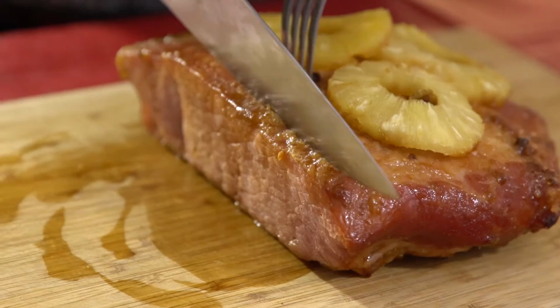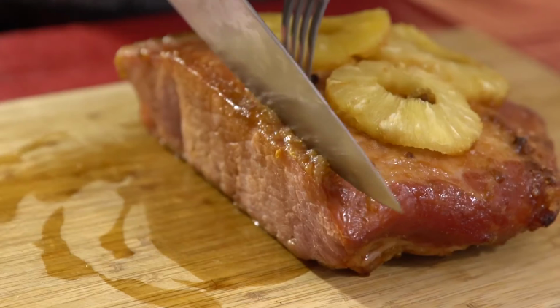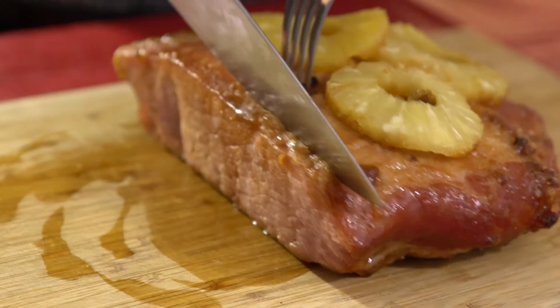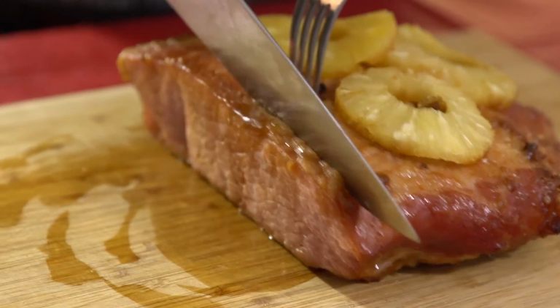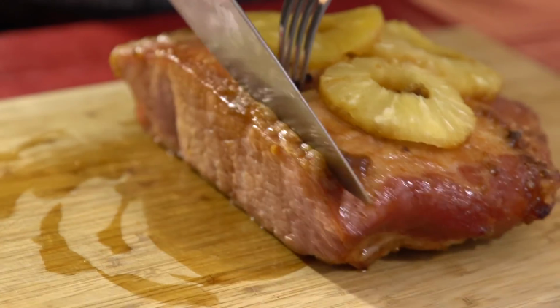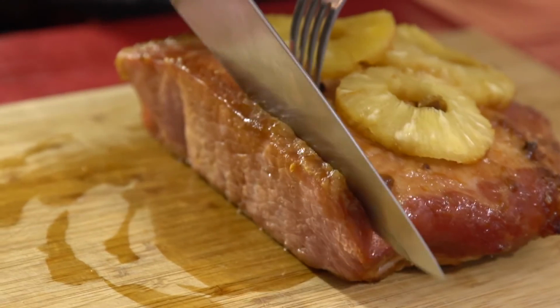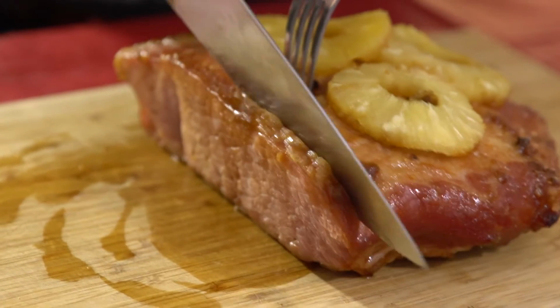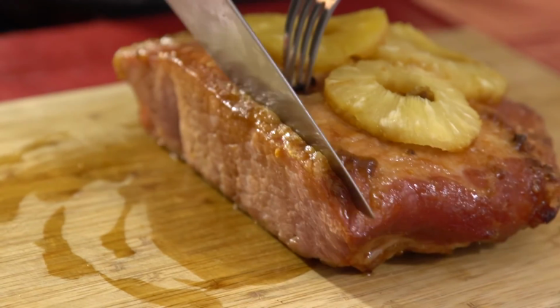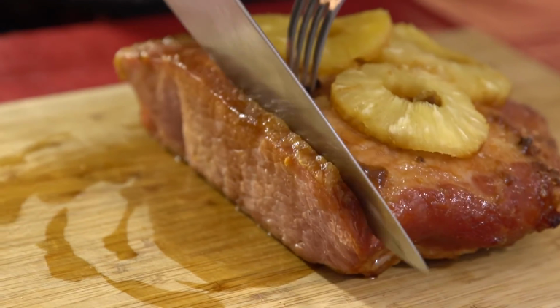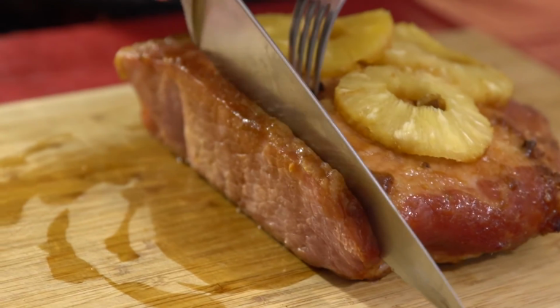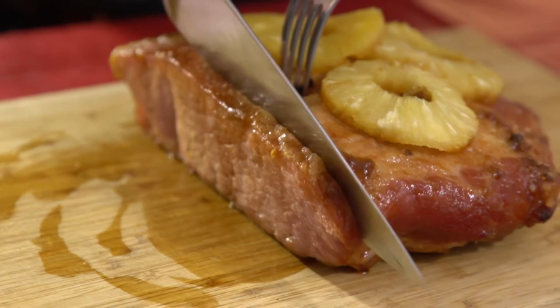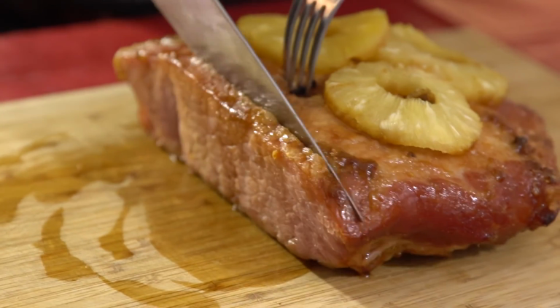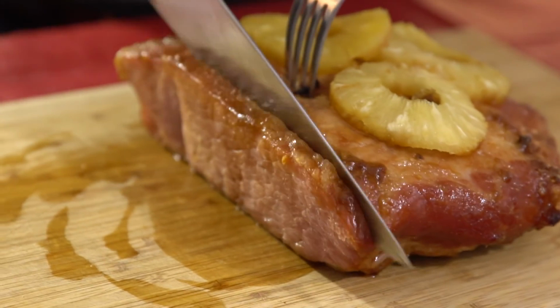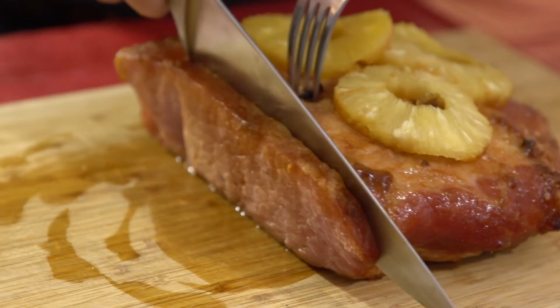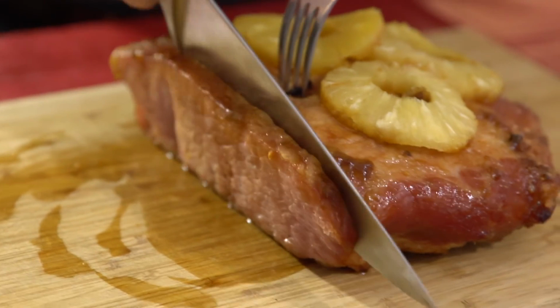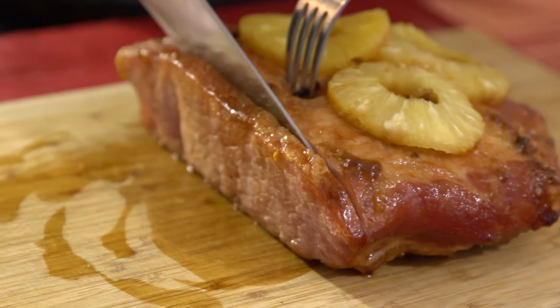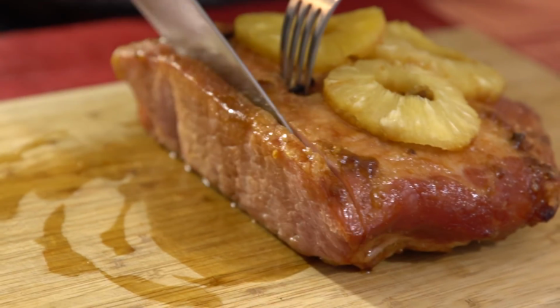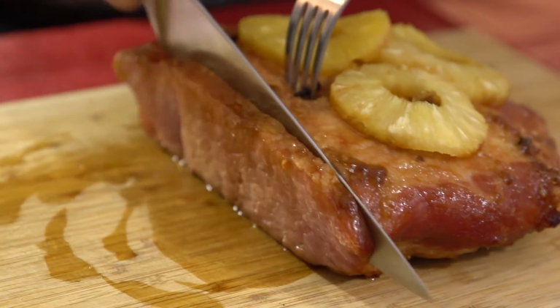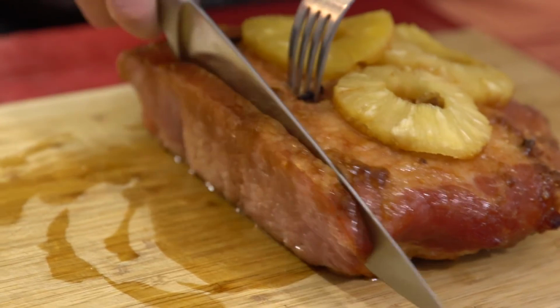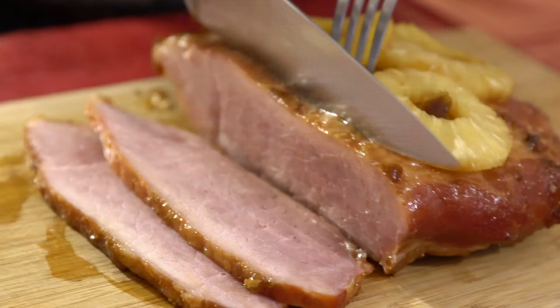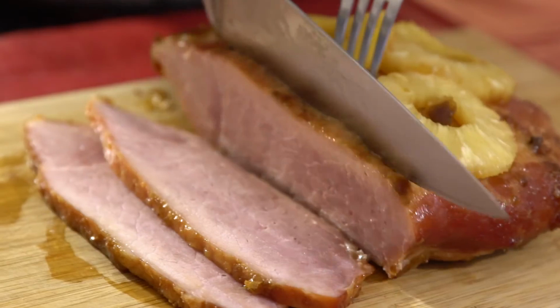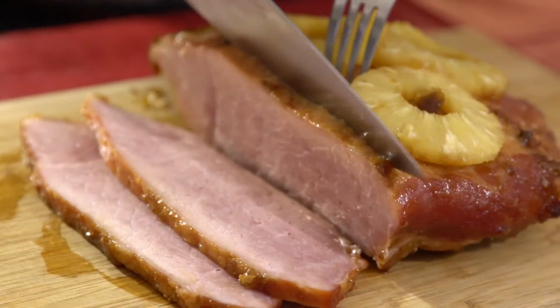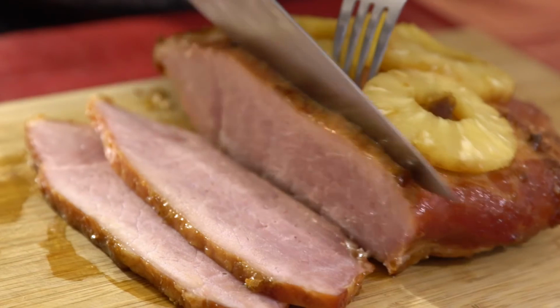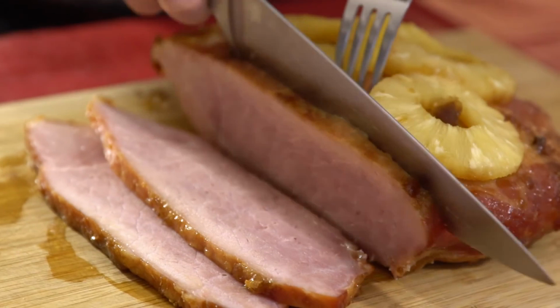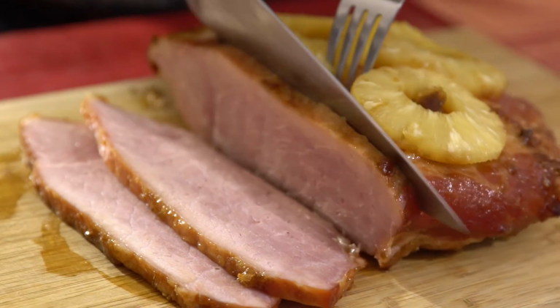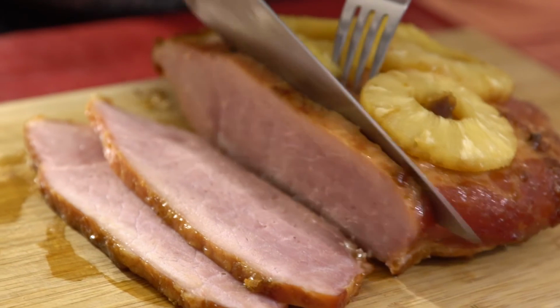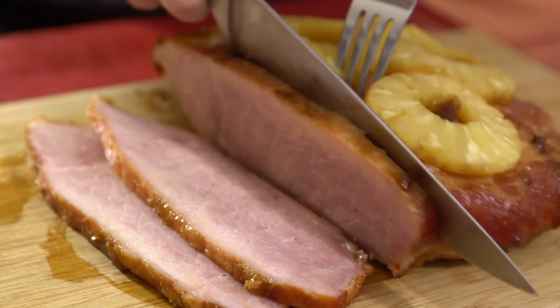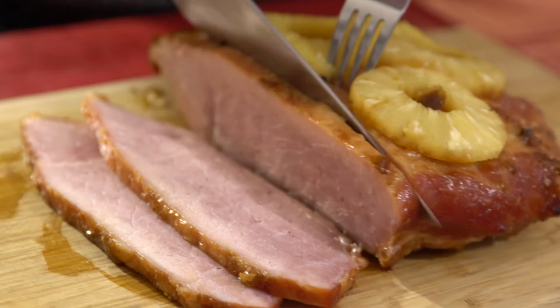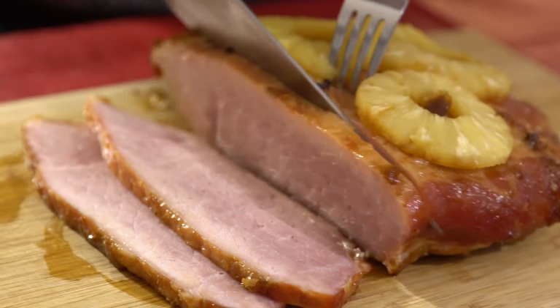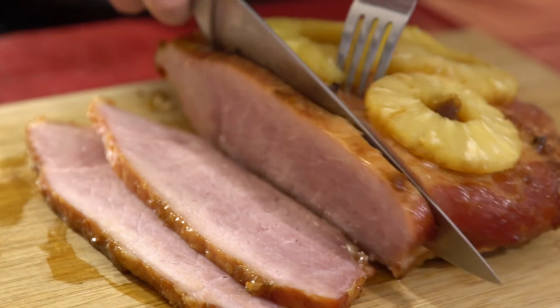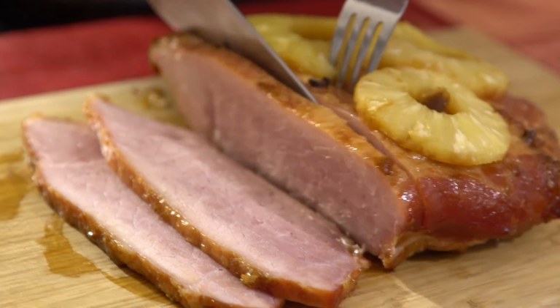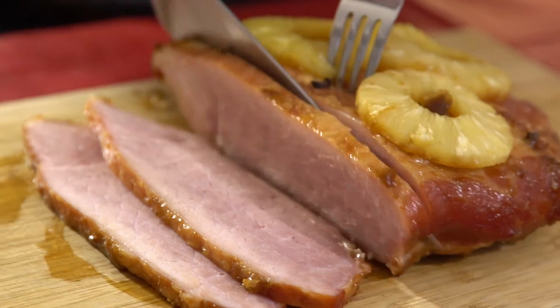And there you have it. An hour later, and we have ourselves a delicious Christmas ham.